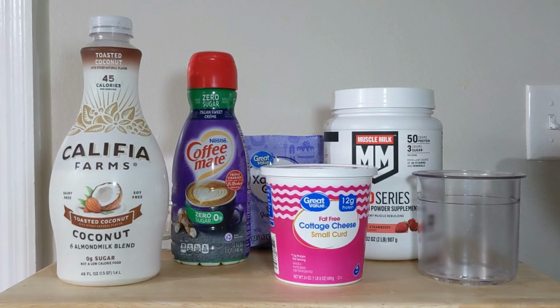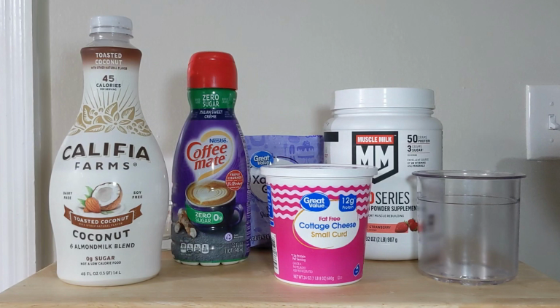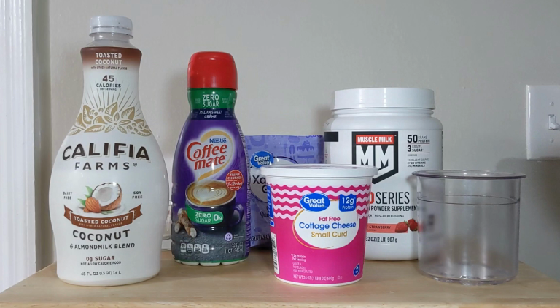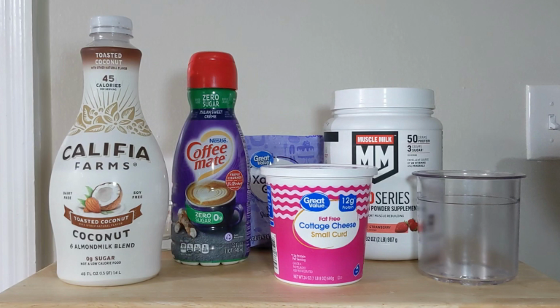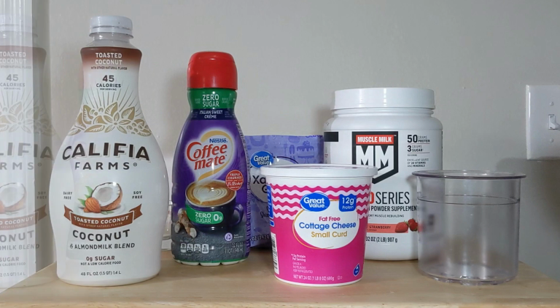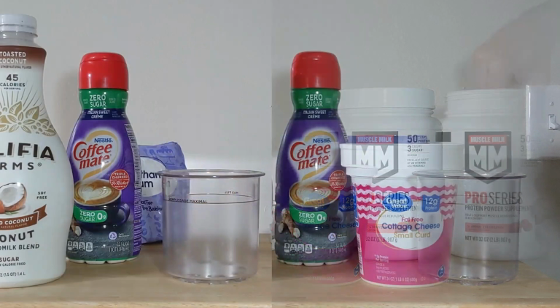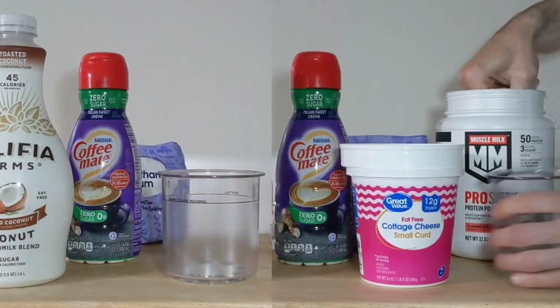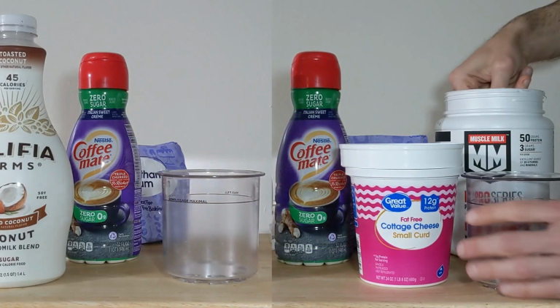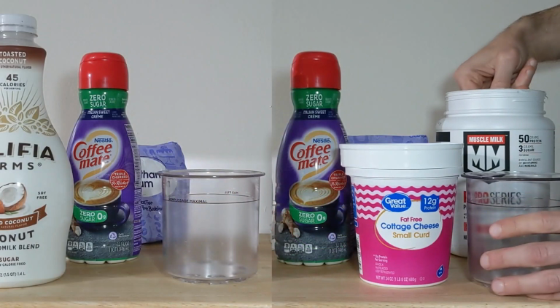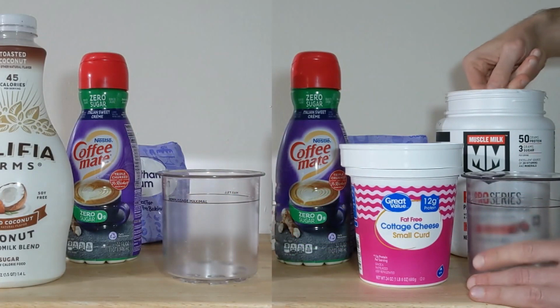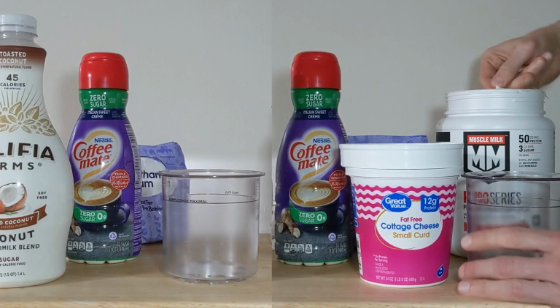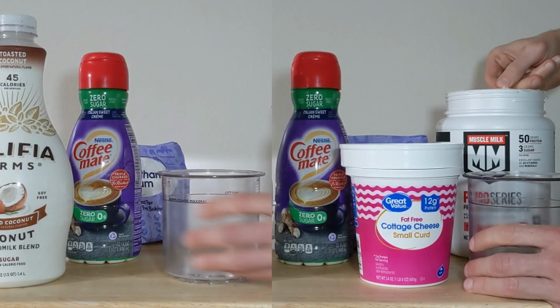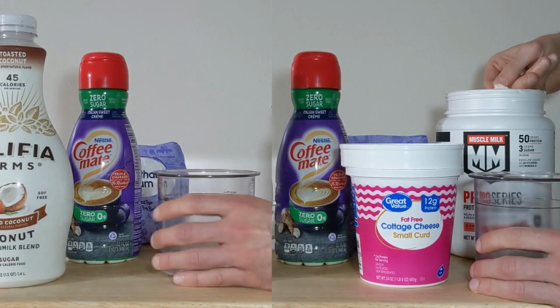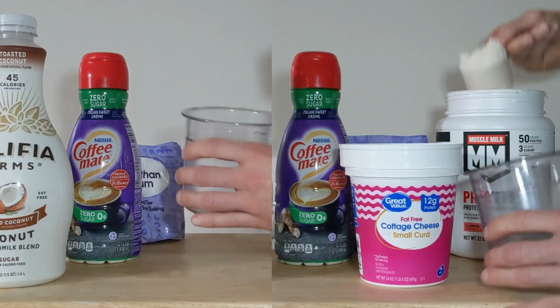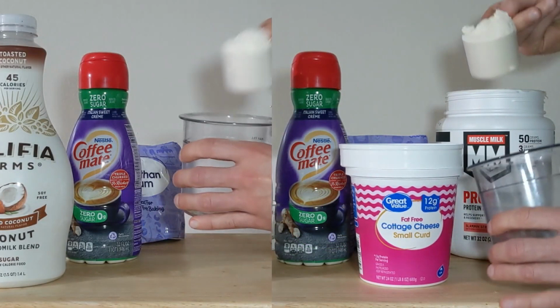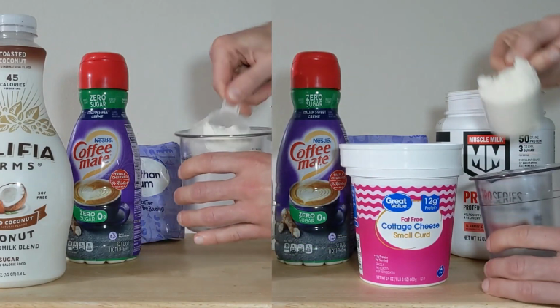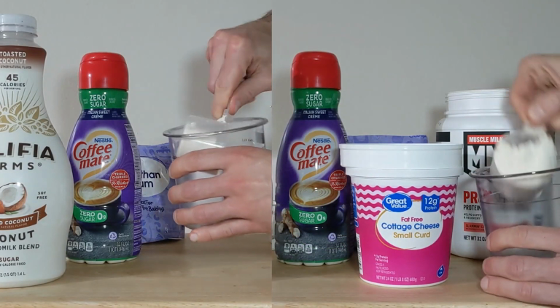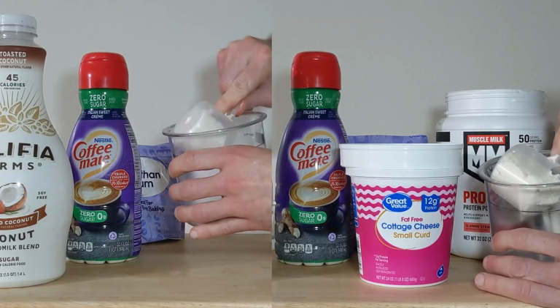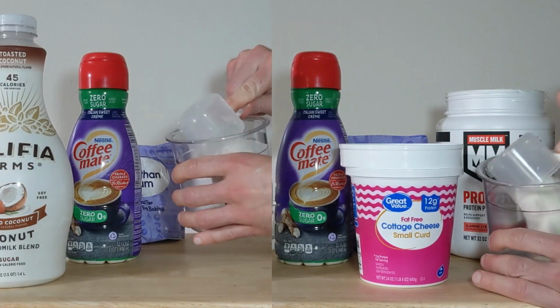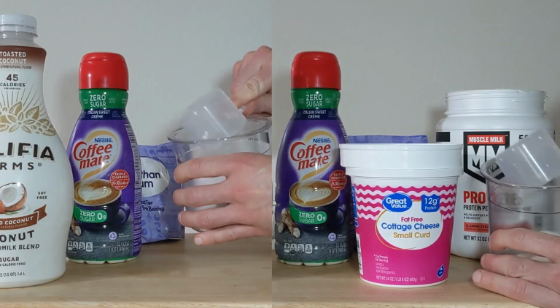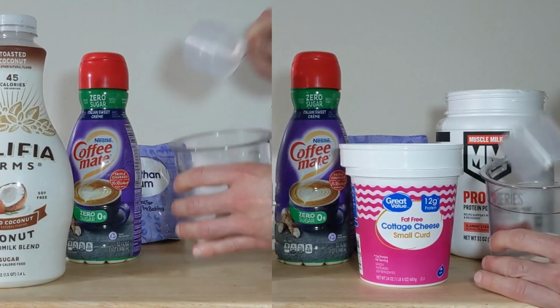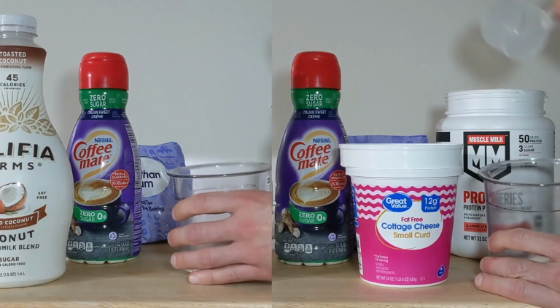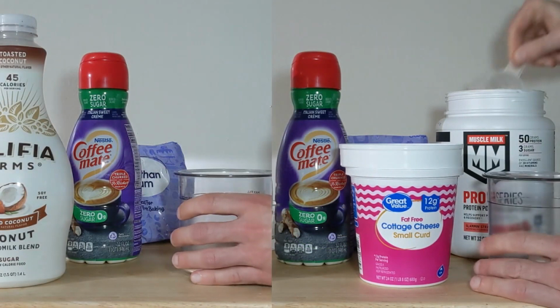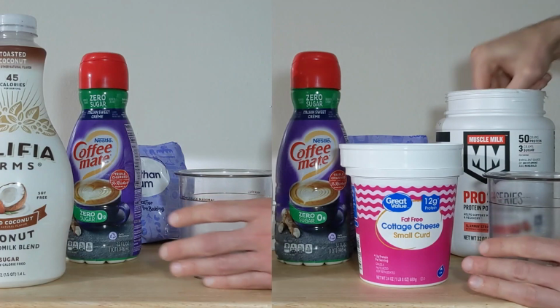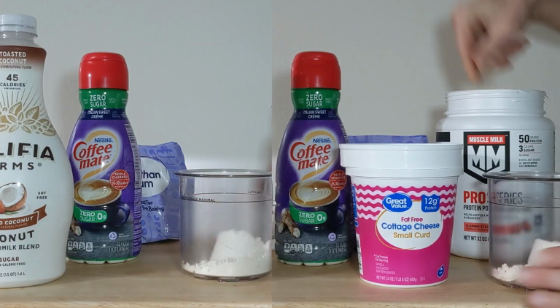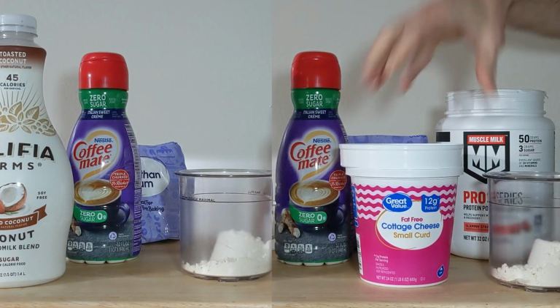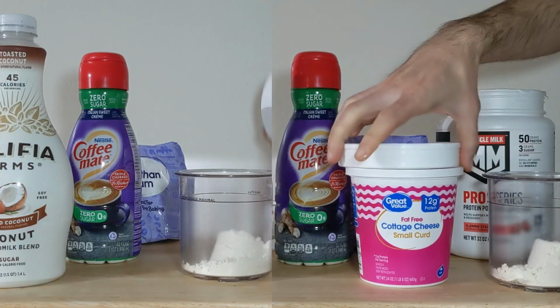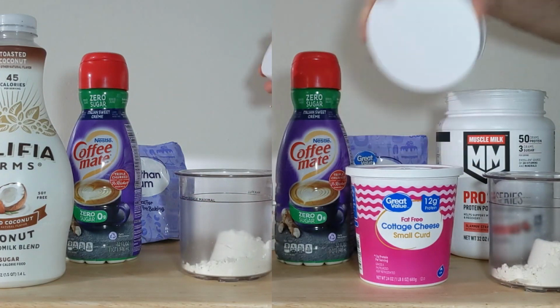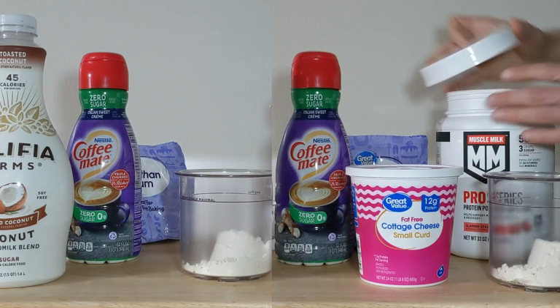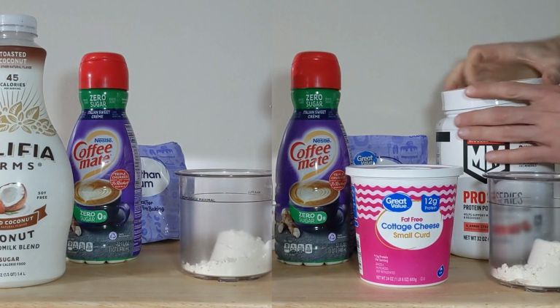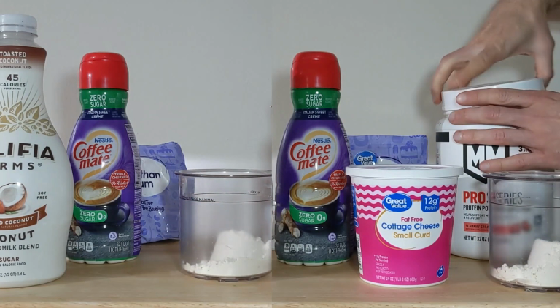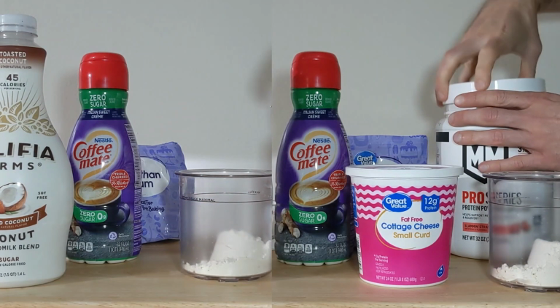If you want to reduce the sodium, apparently you can rinse your cottage cheese, but I don't want to look at the stuff any more than I have to — I just want to get right into my recipe.